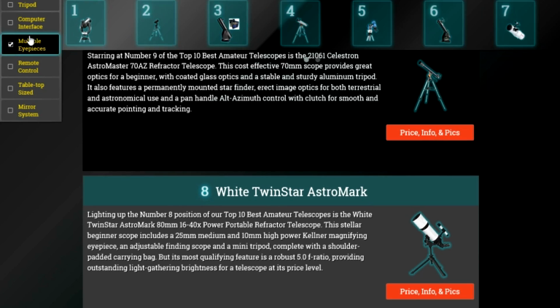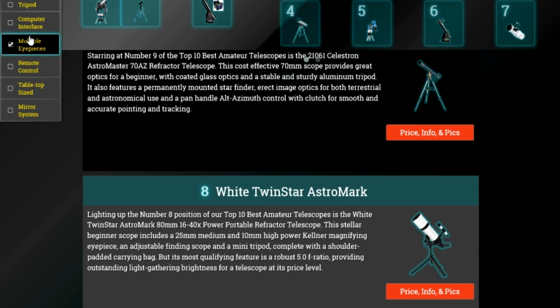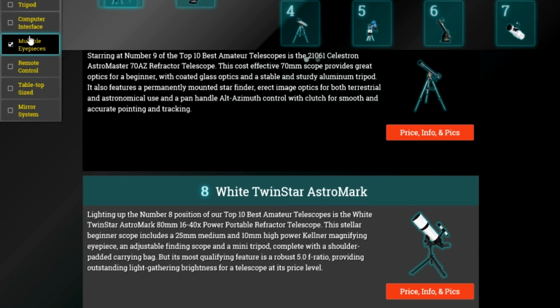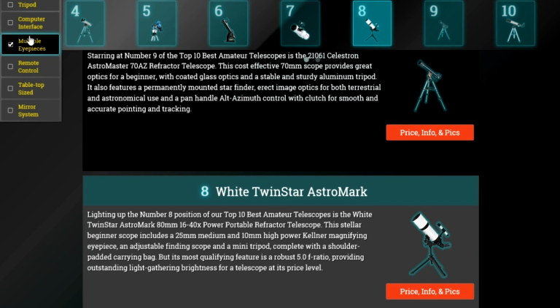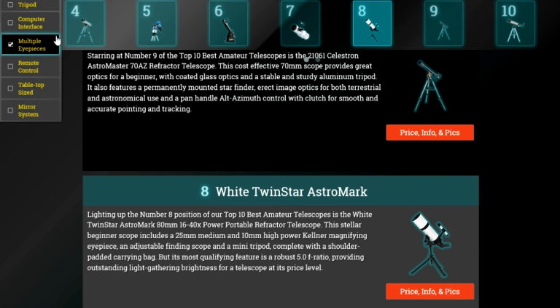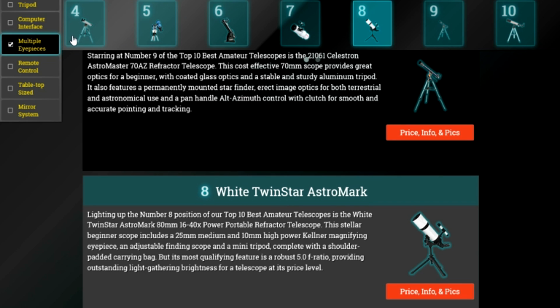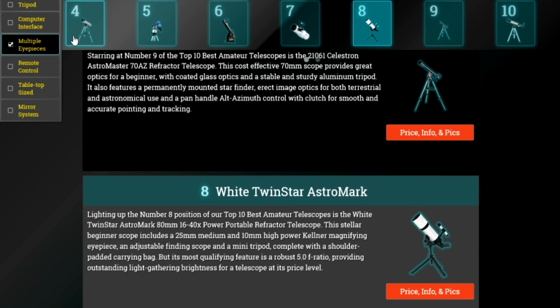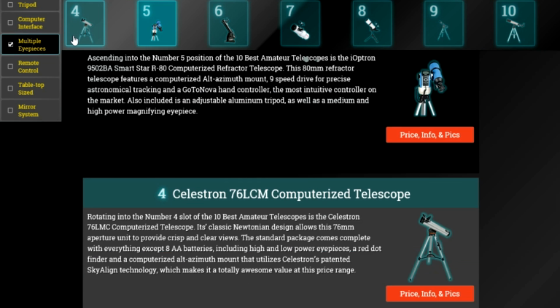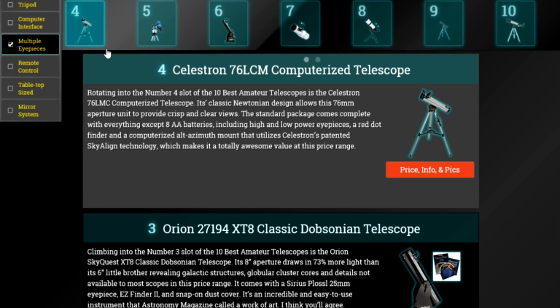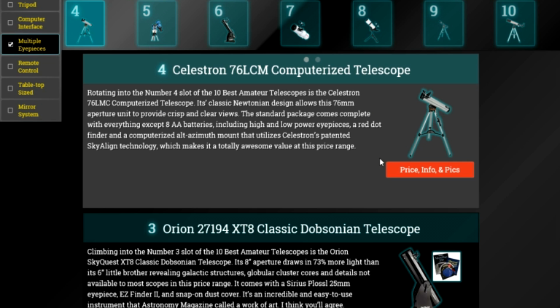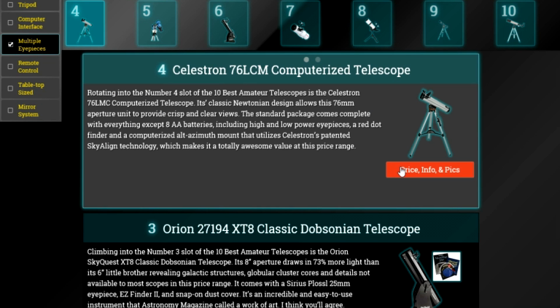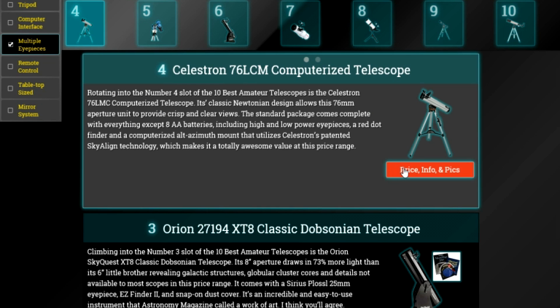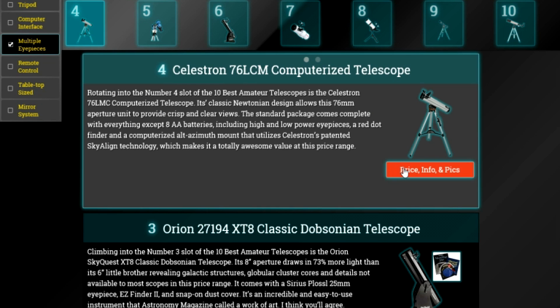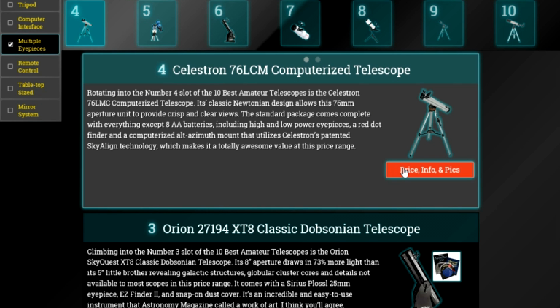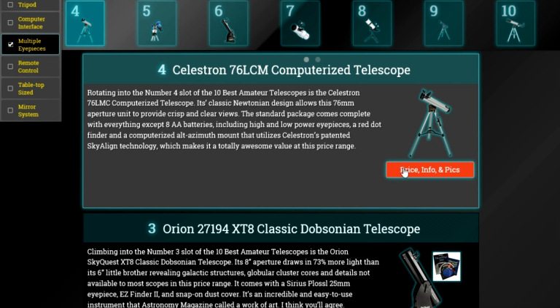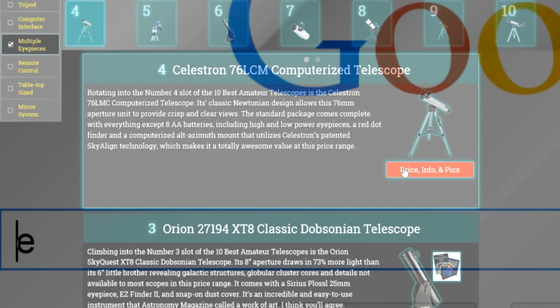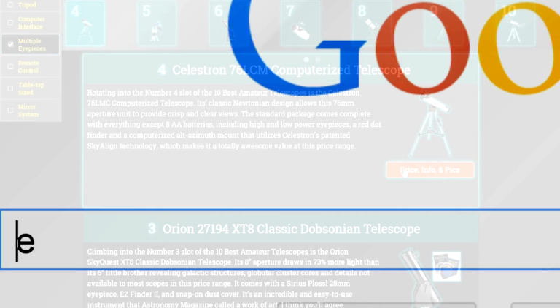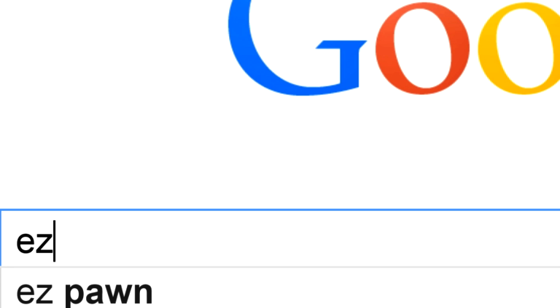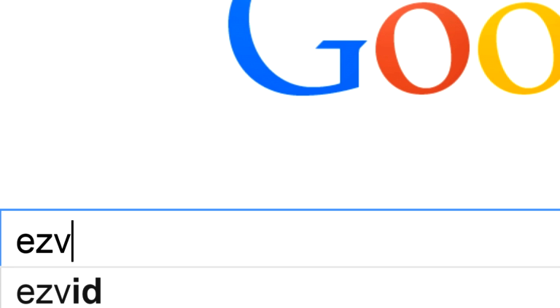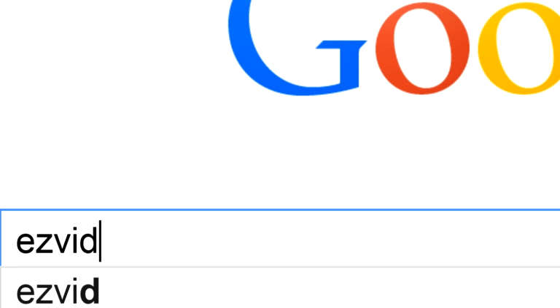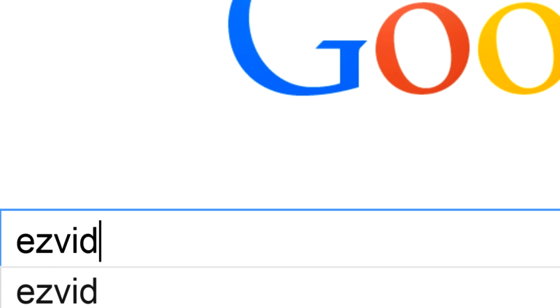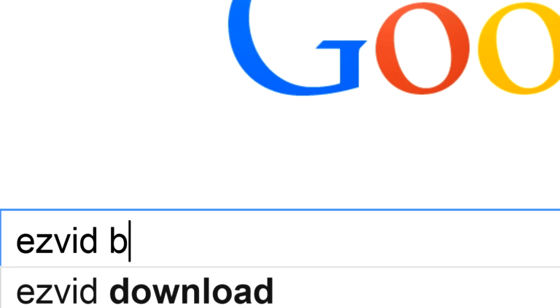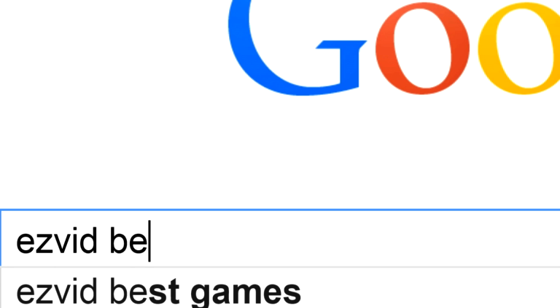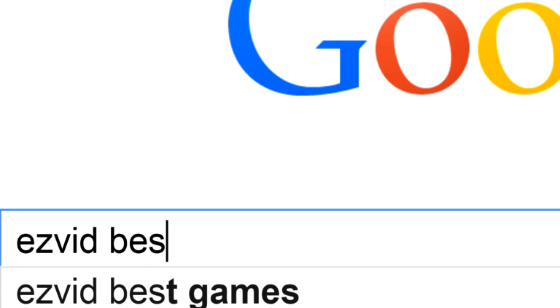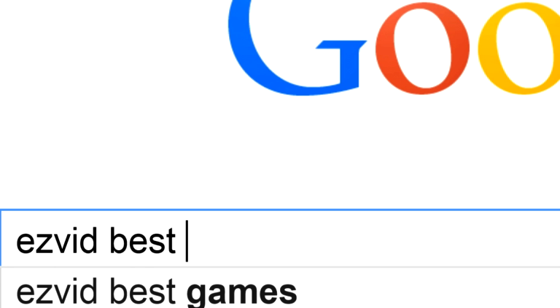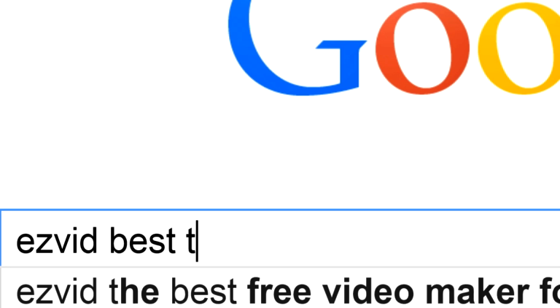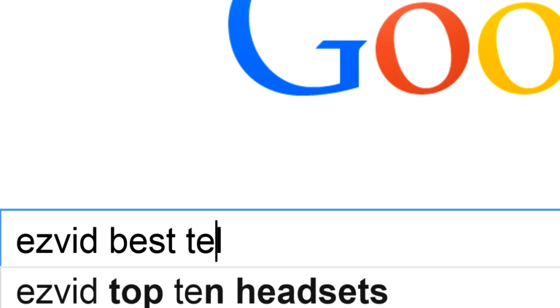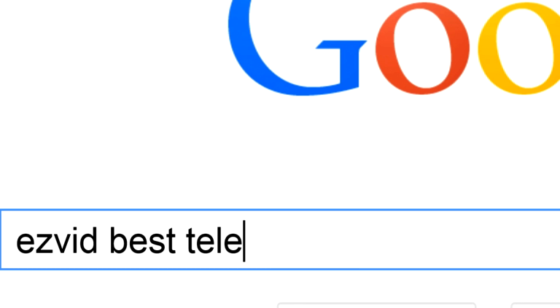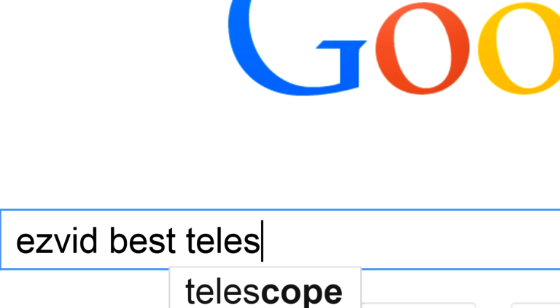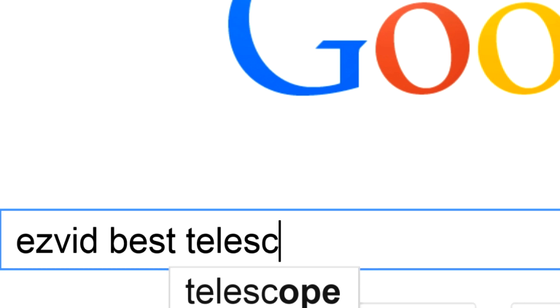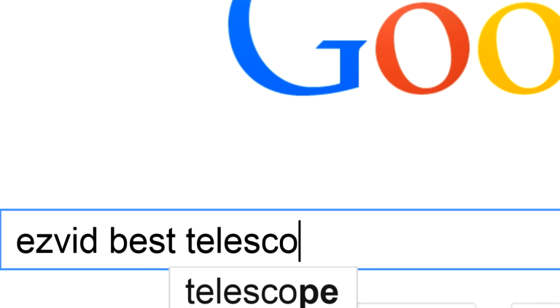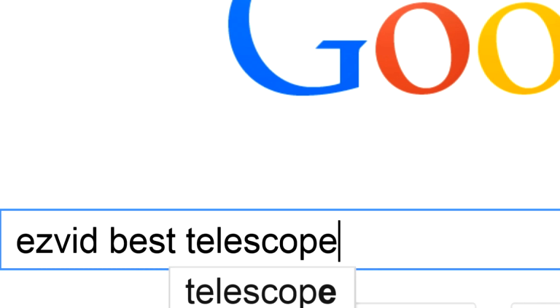To get full reviews for each of the amateur telescopes in our list and quickly narrow down which one is right for you, click the links beneath this video or search for Easy Vid best amateur telescopes.